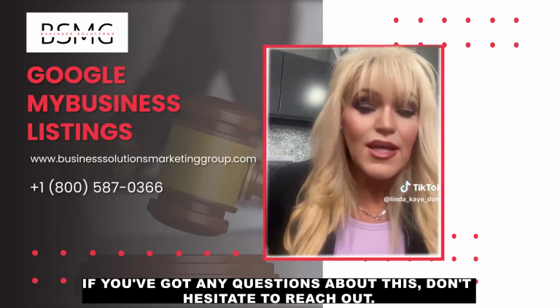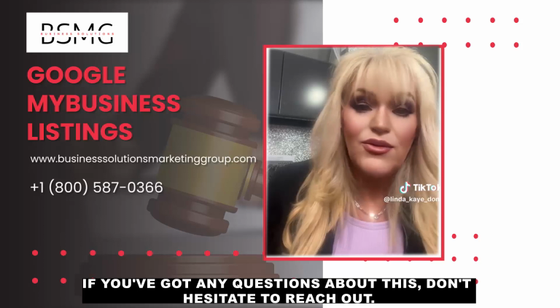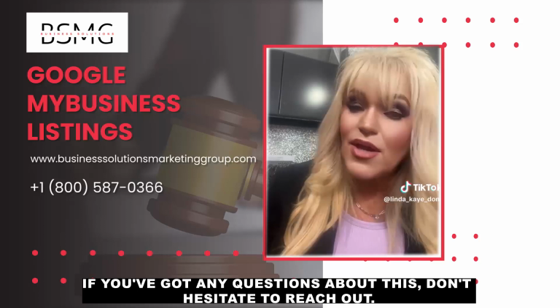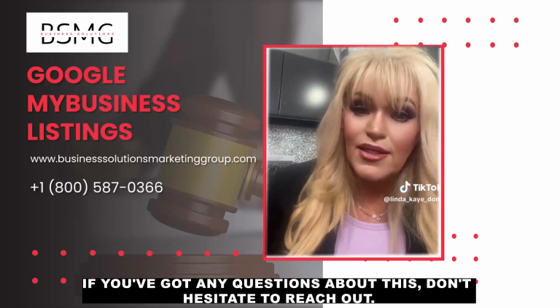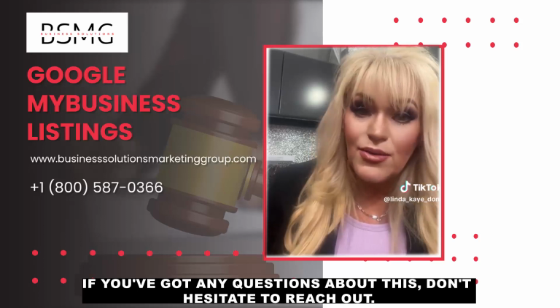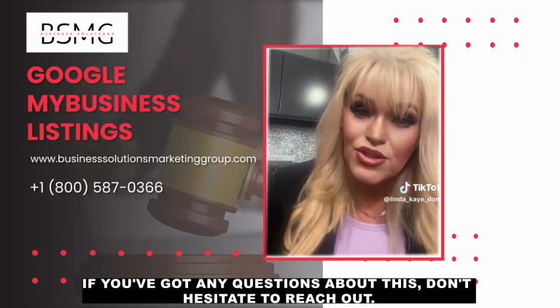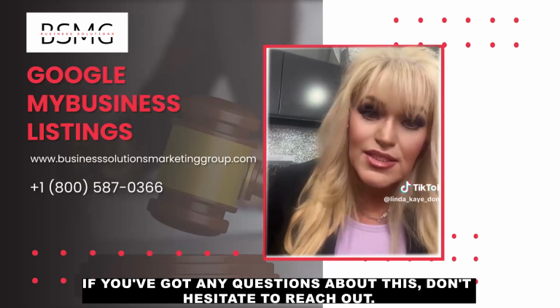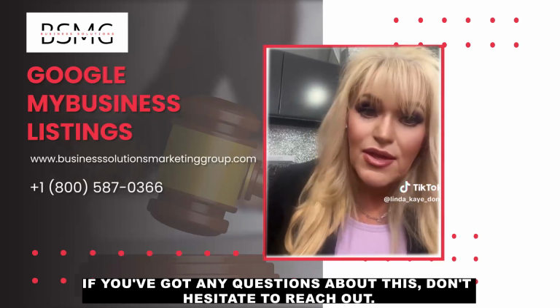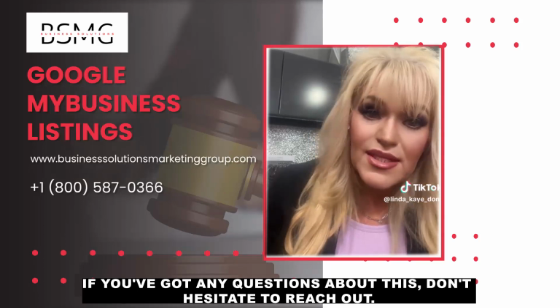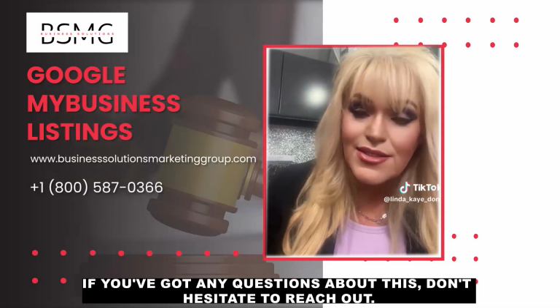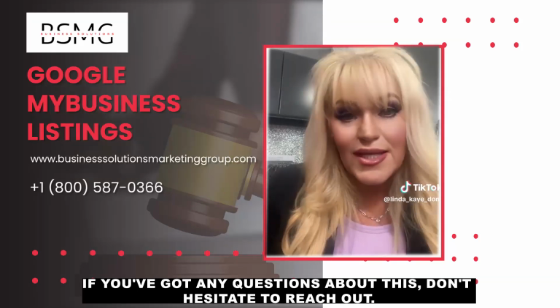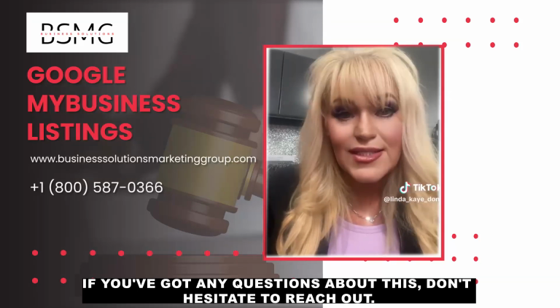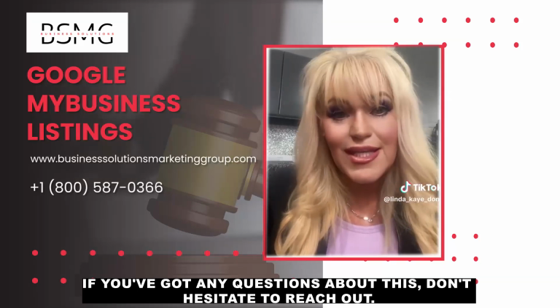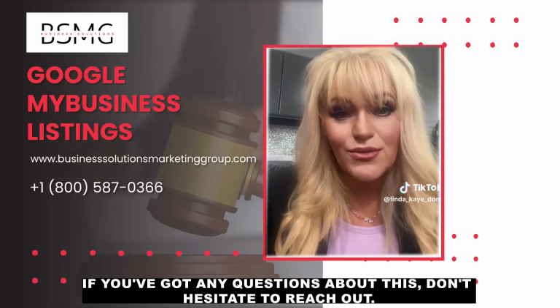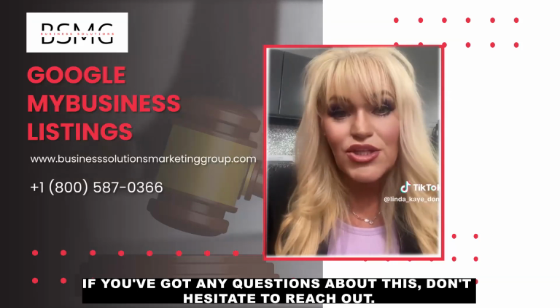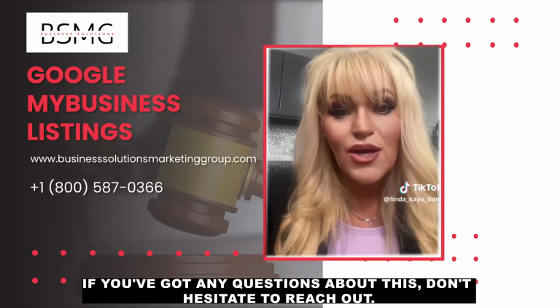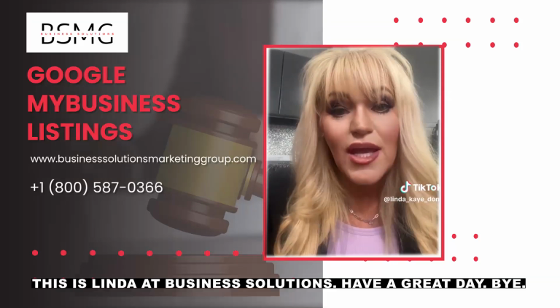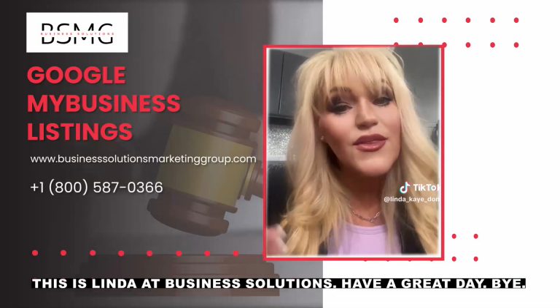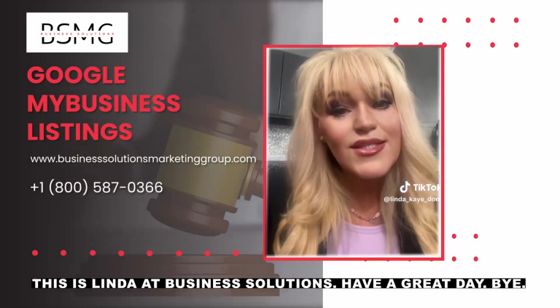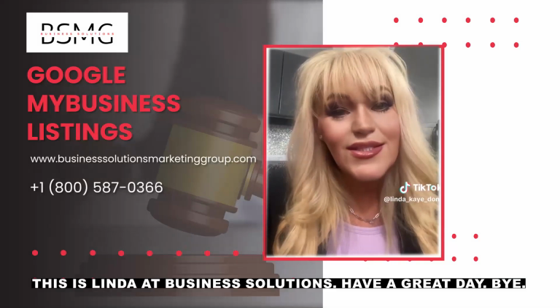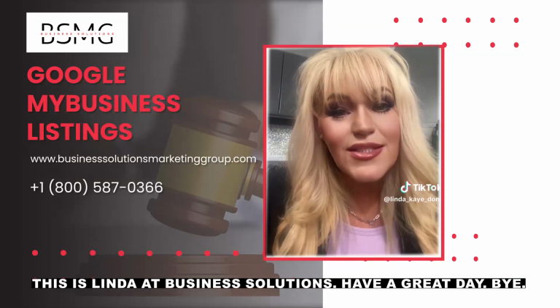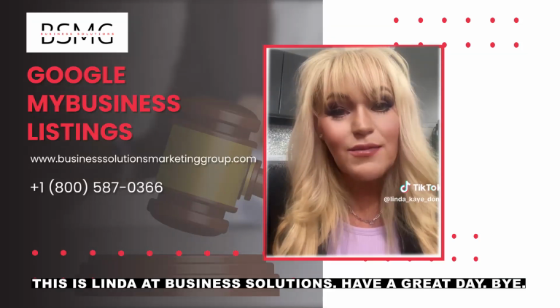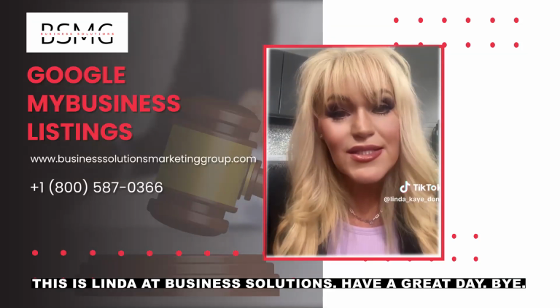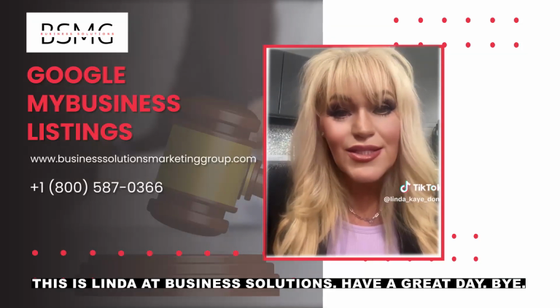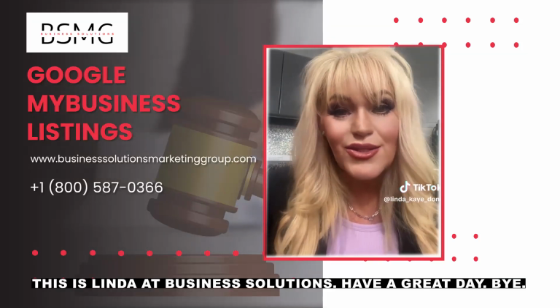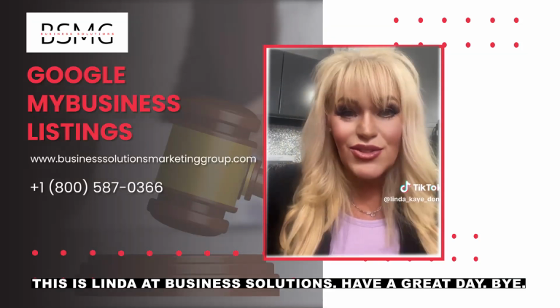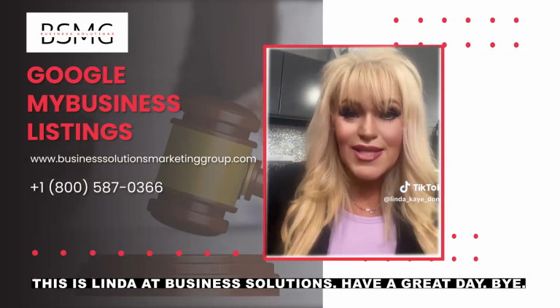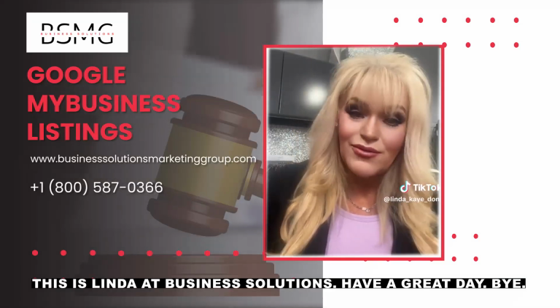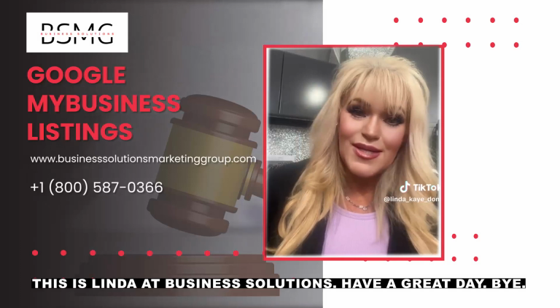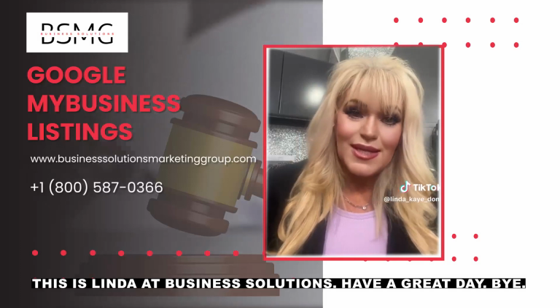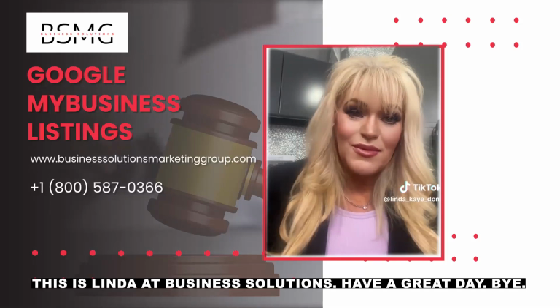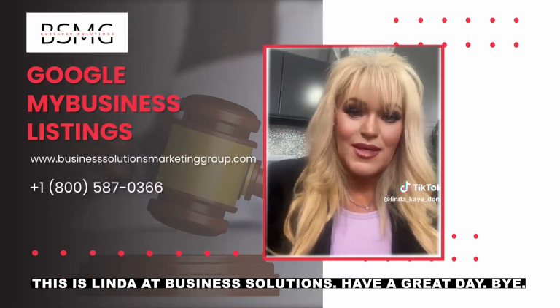If you've got any questions about this, don't hesitate to reach out. This is Linda at Business Solutions. Have a great day. Bye-bye.